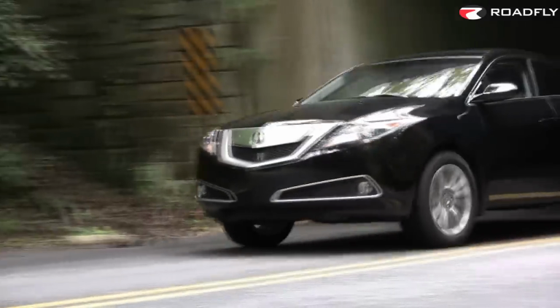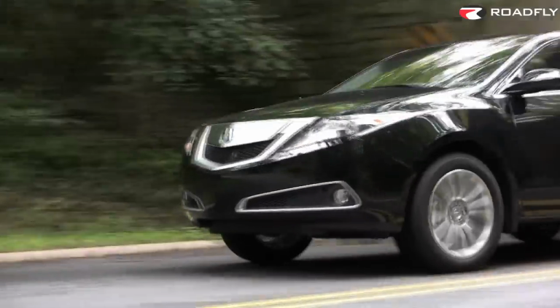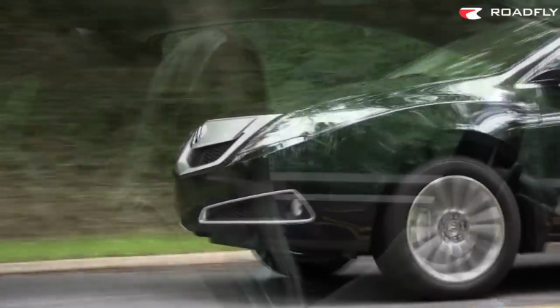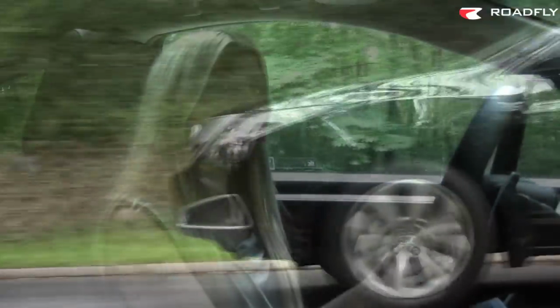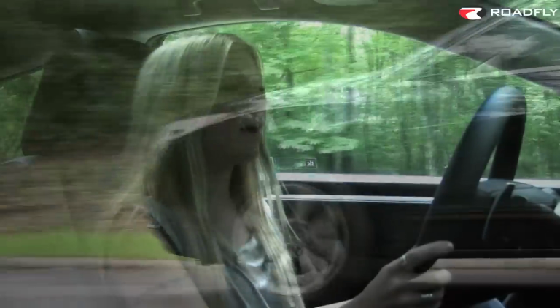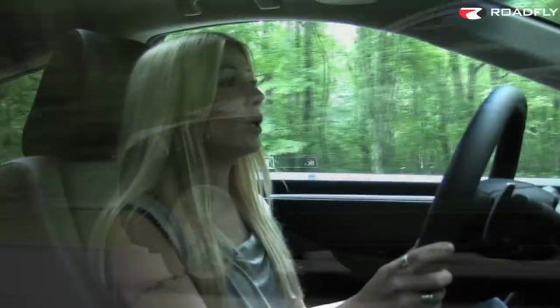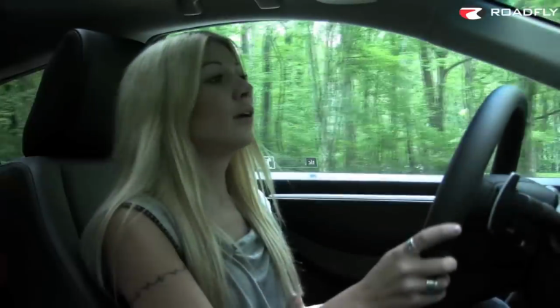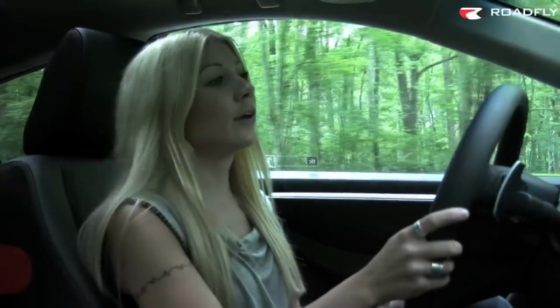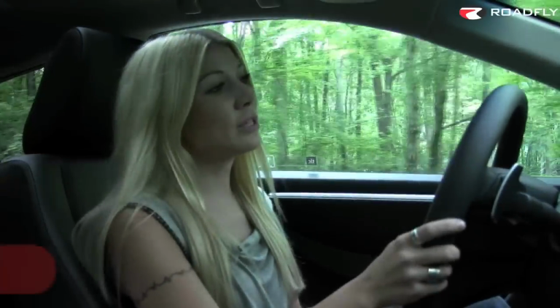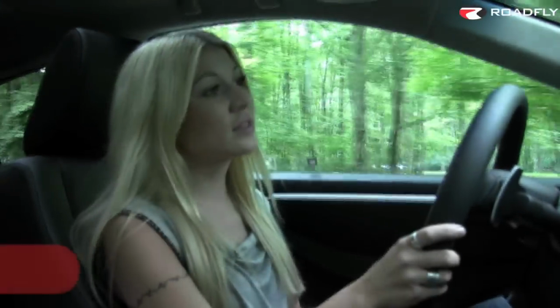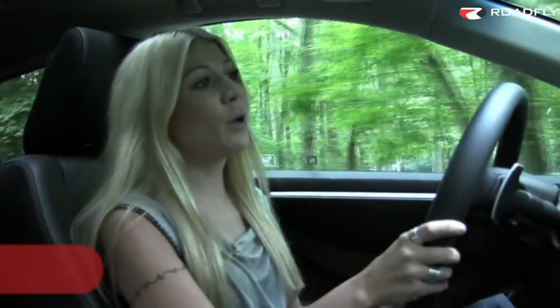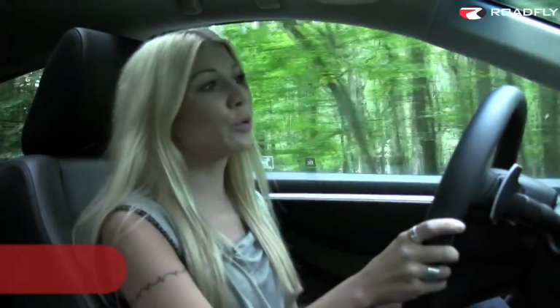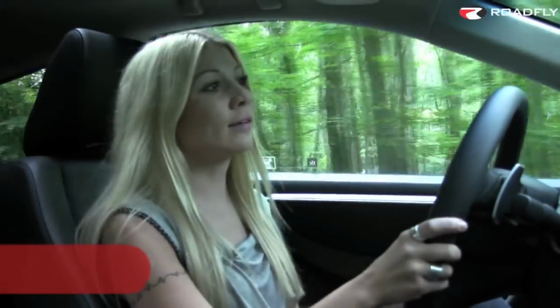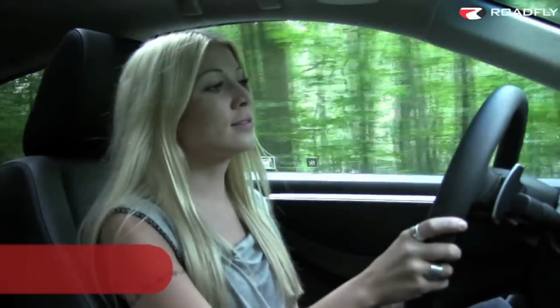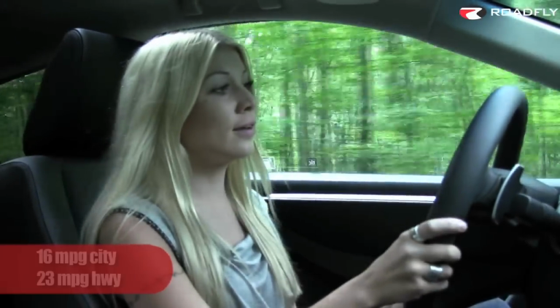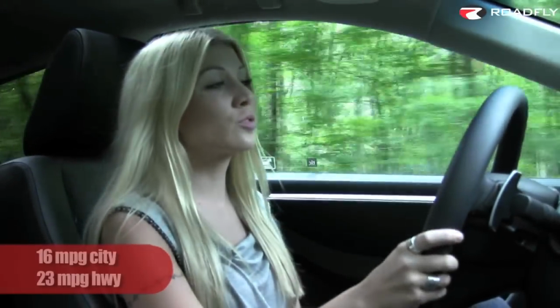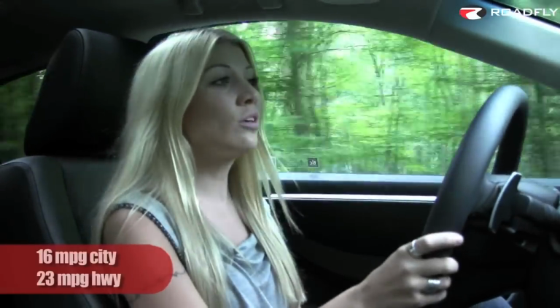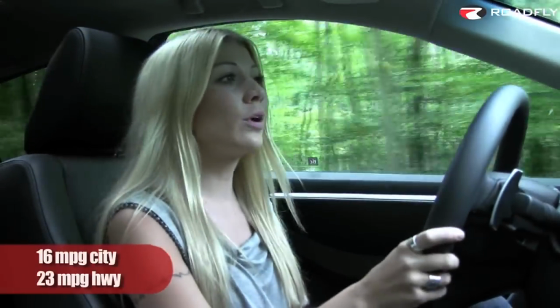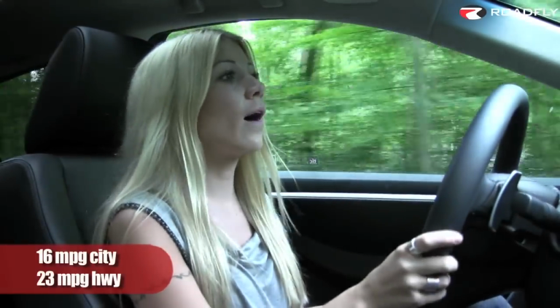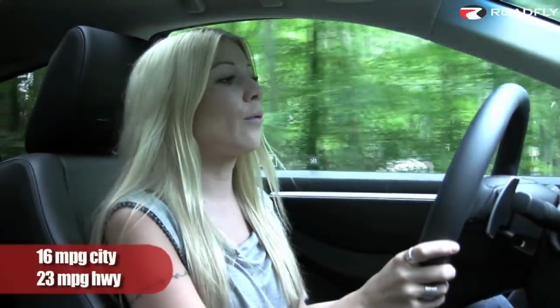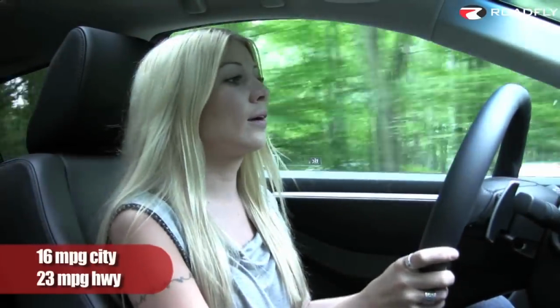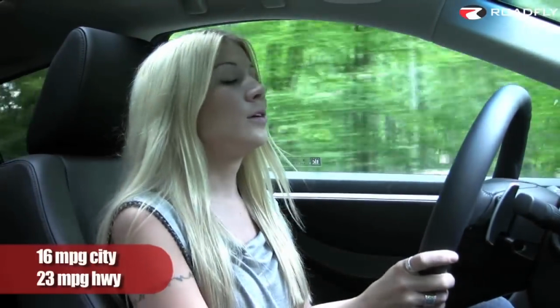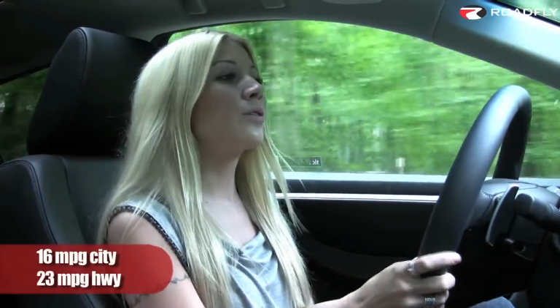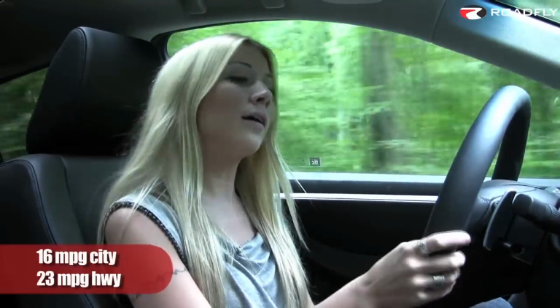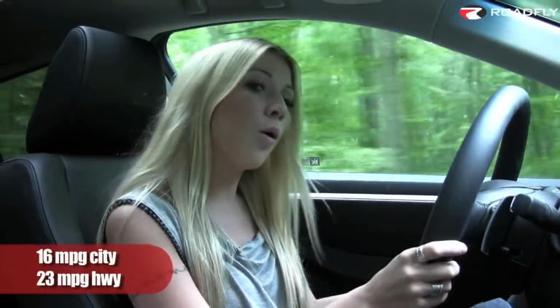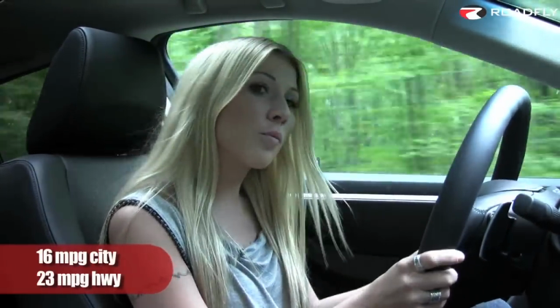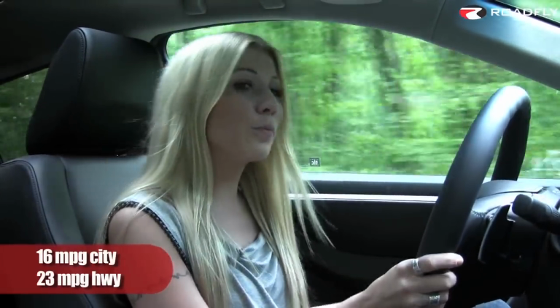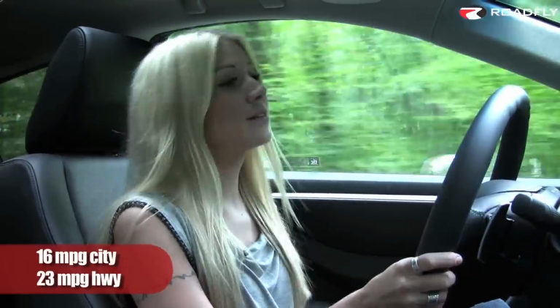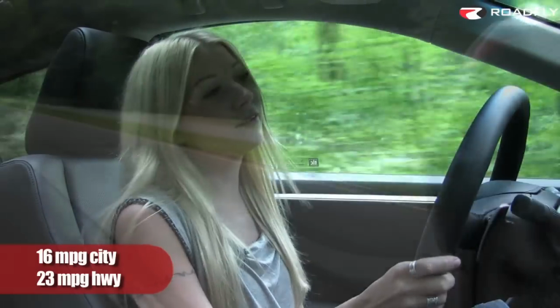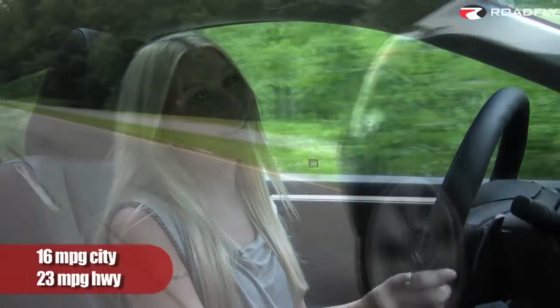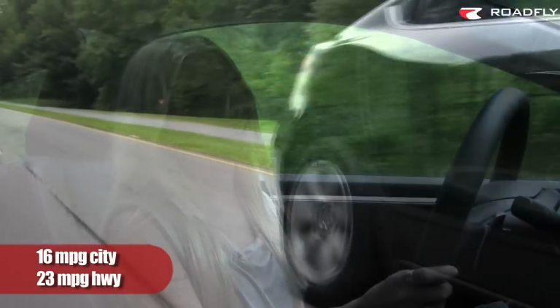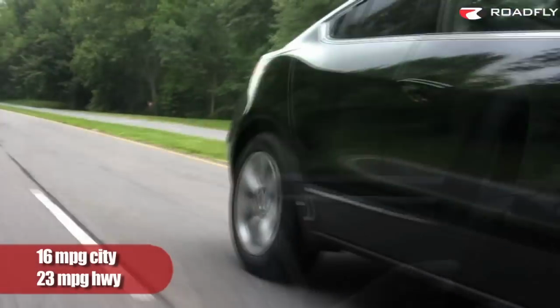As for fuel economy, you get about 16 miles per gallon in the city and 23 on the highway. So it's not horrible, but it's not fantastic either.